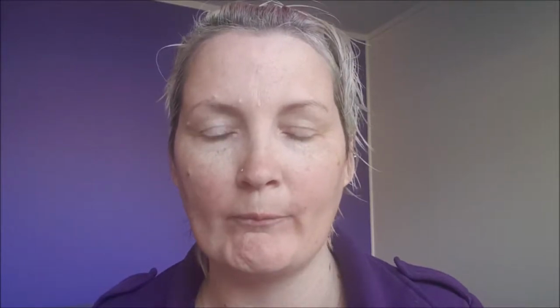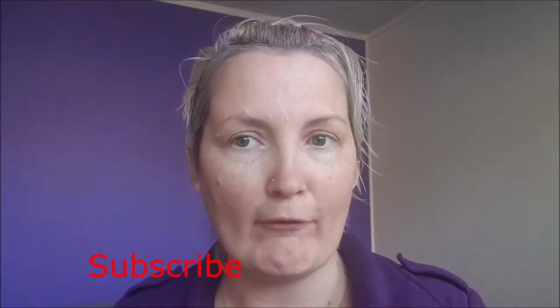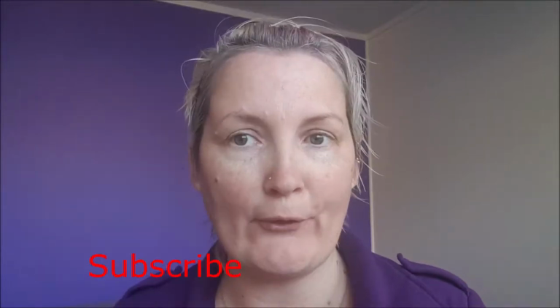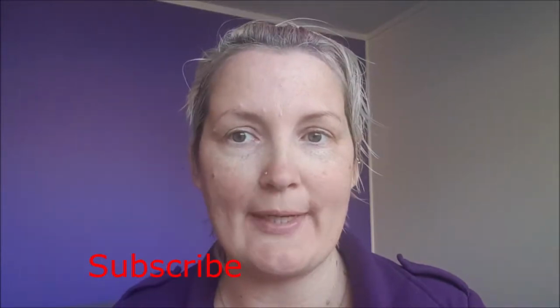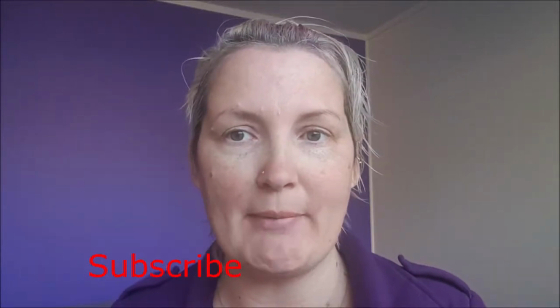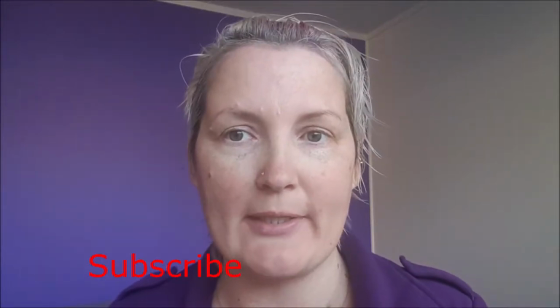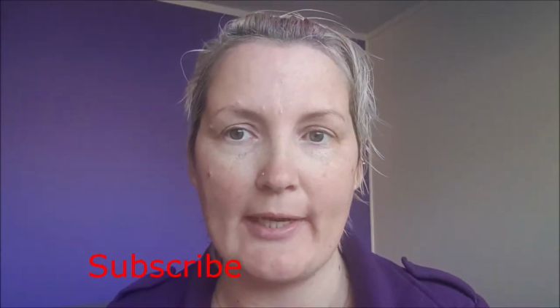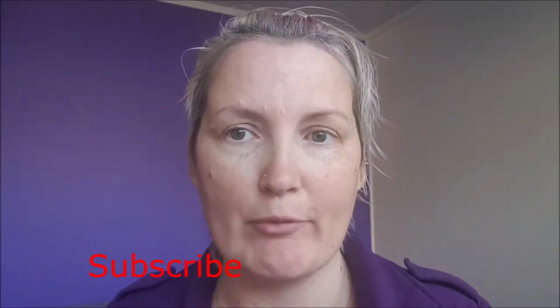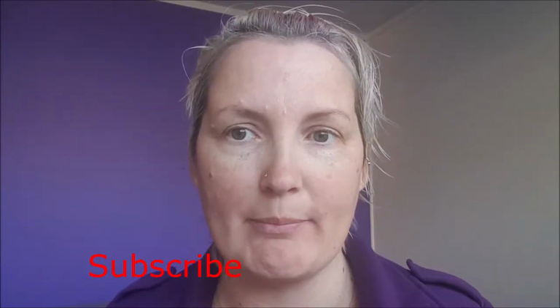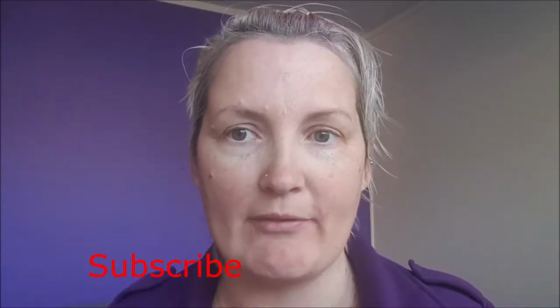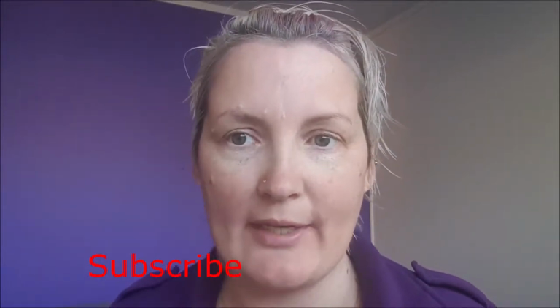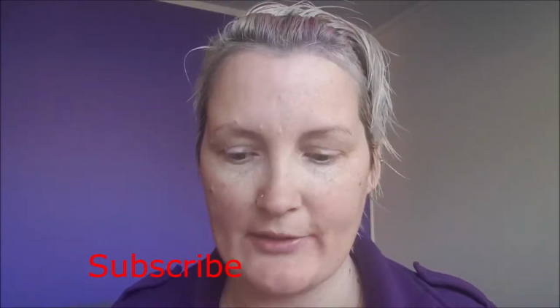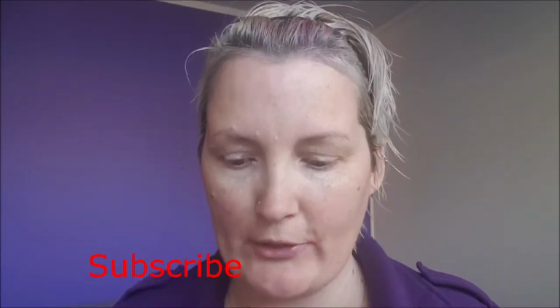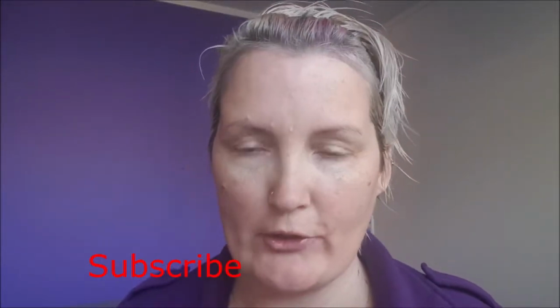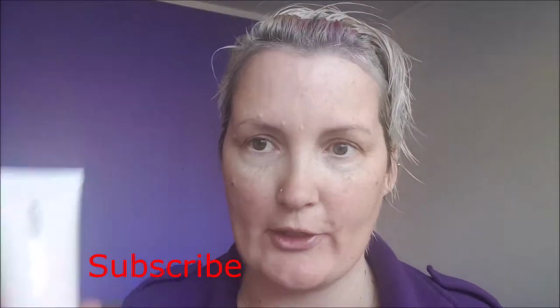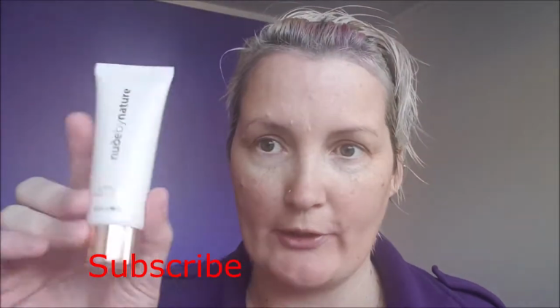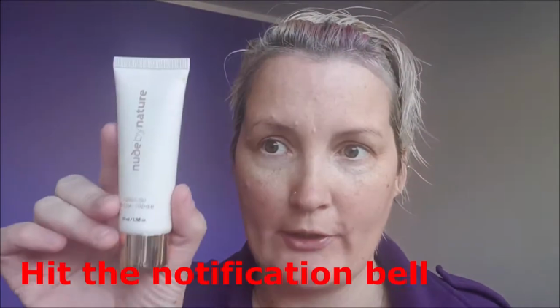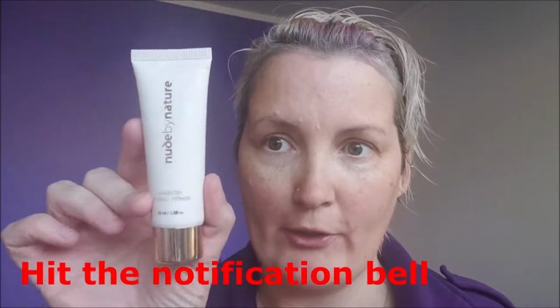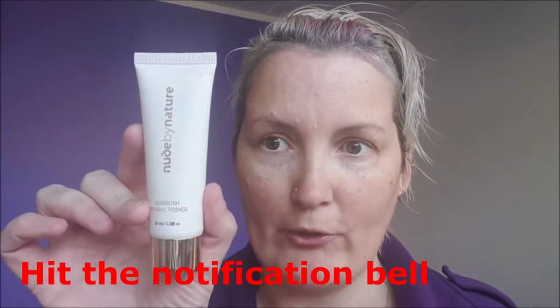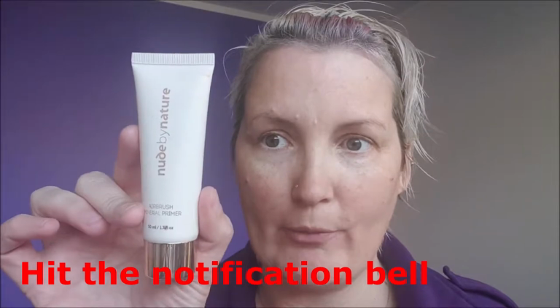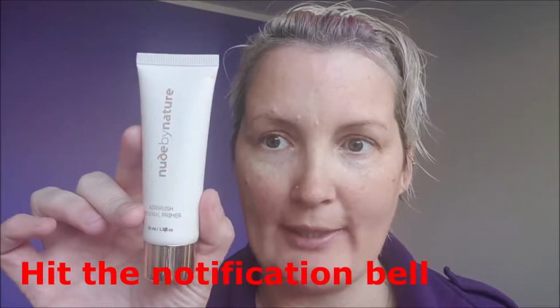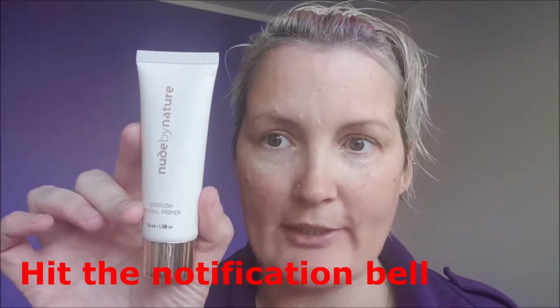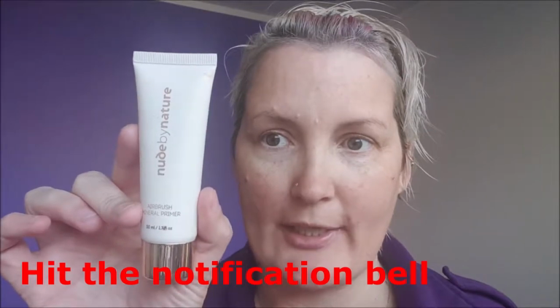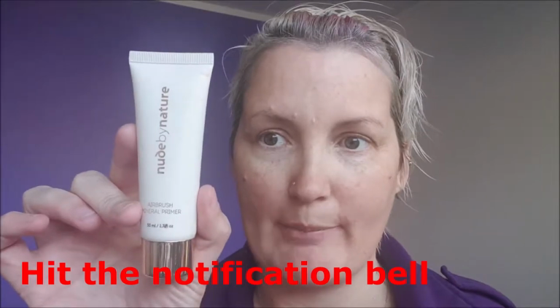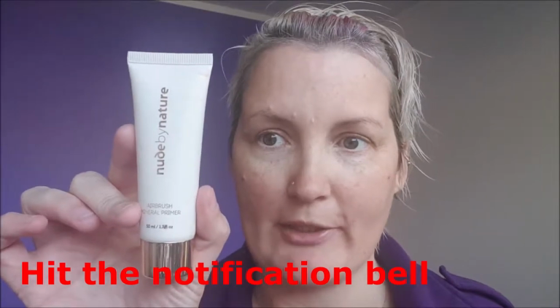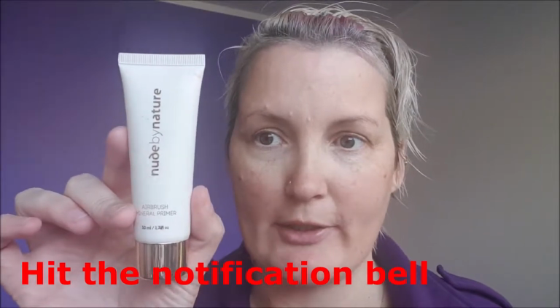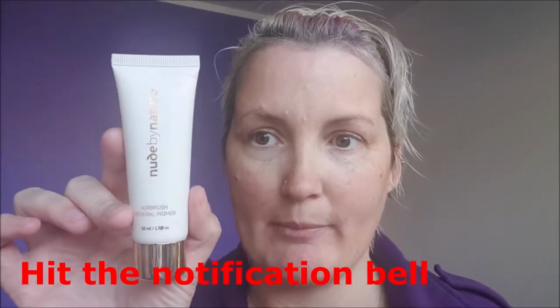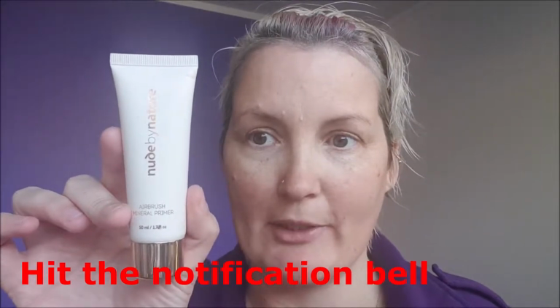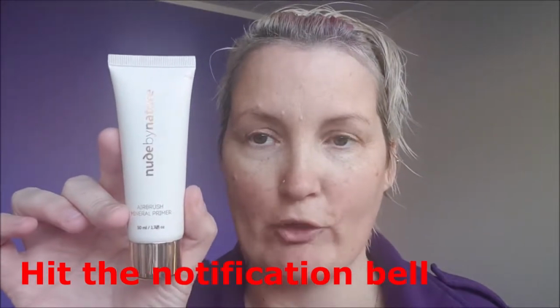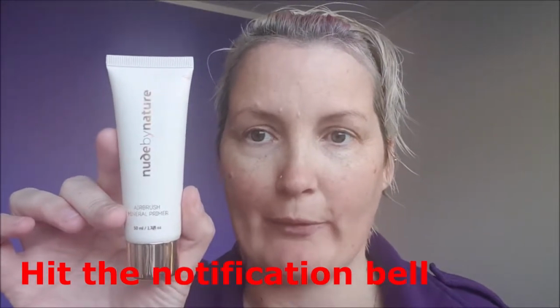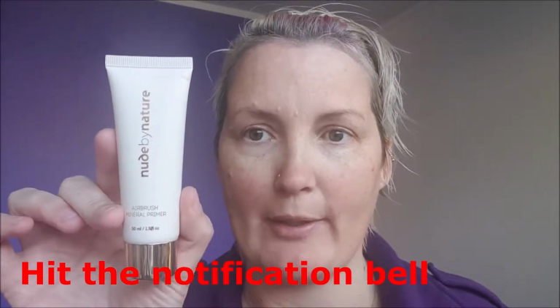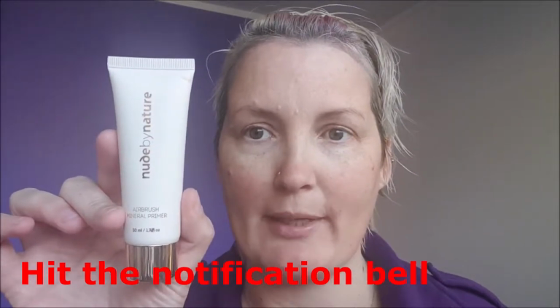I've already done my skincare and primed my face. I used the Nude by Nature Airbrush Mineral Primer.